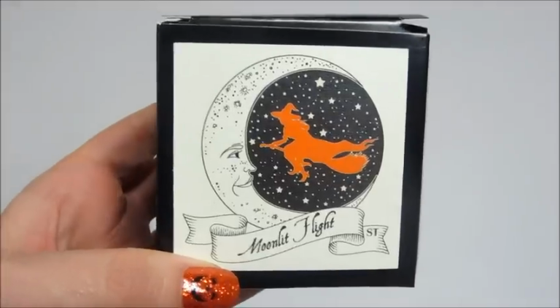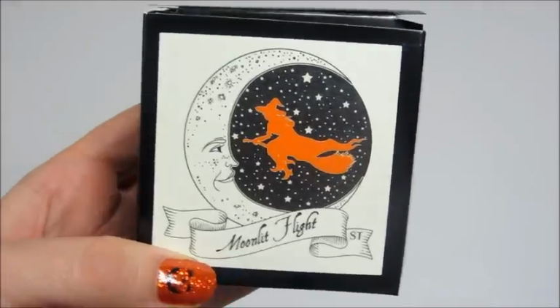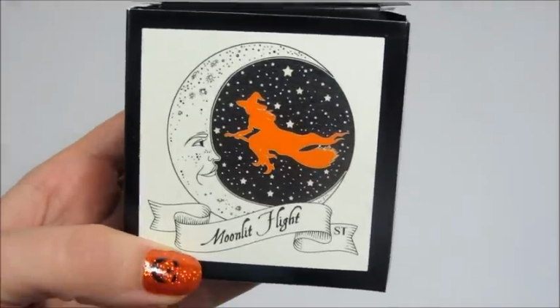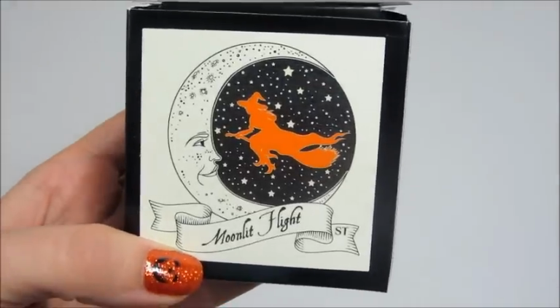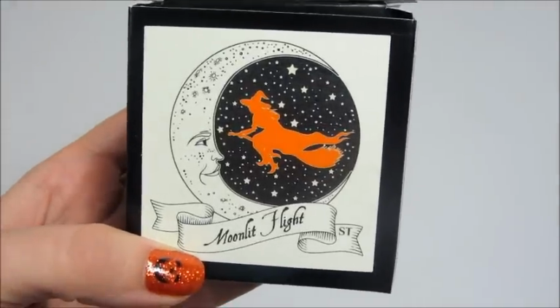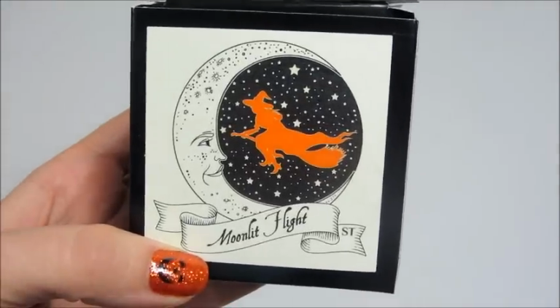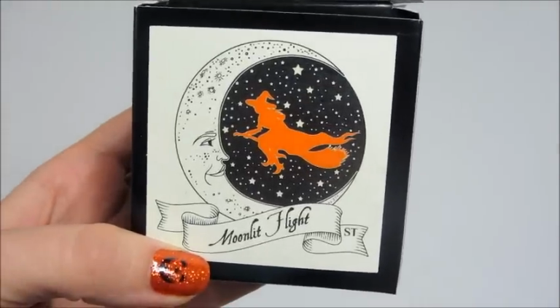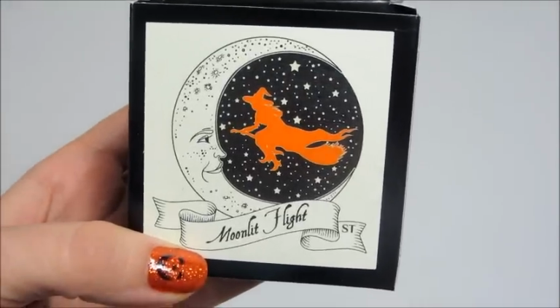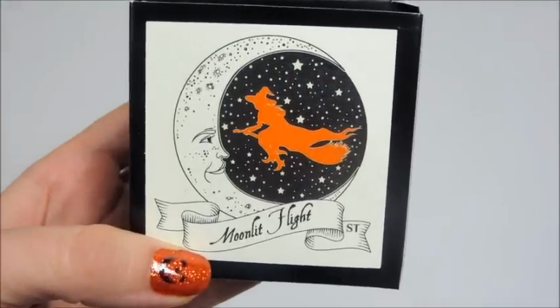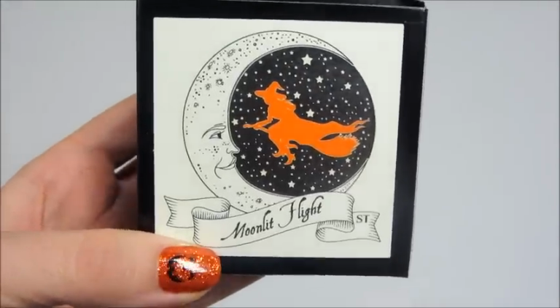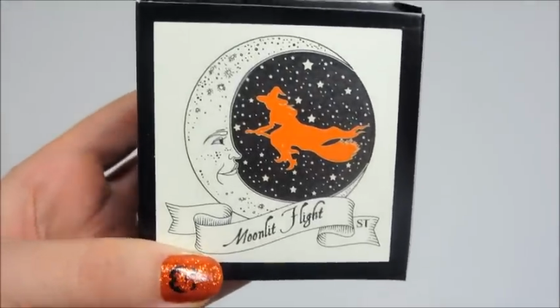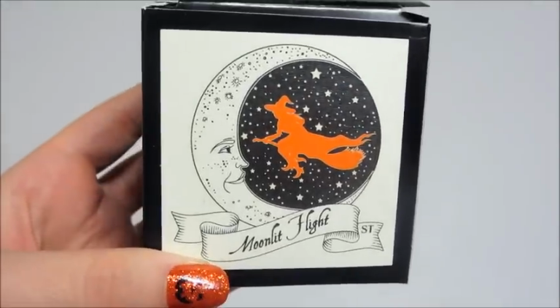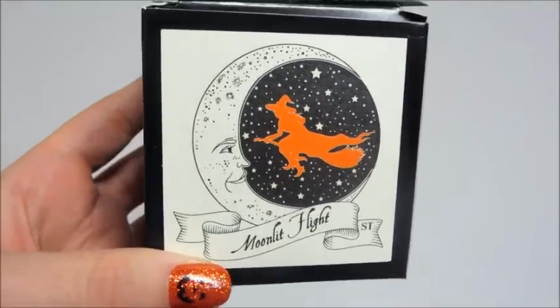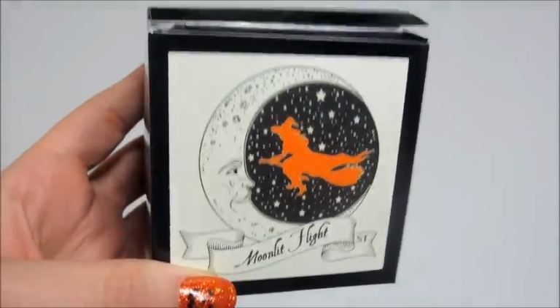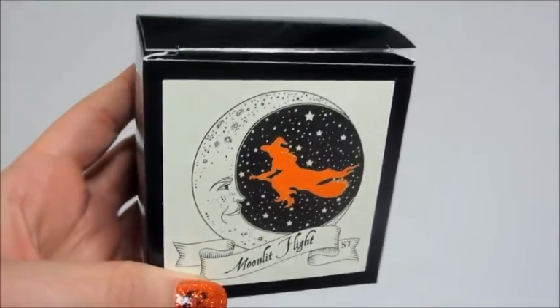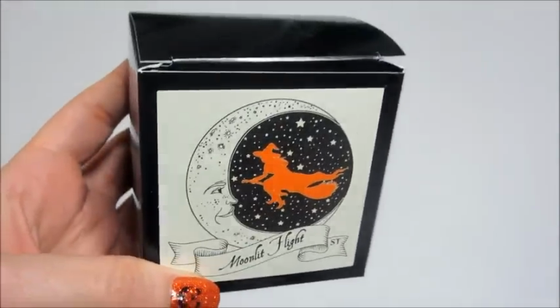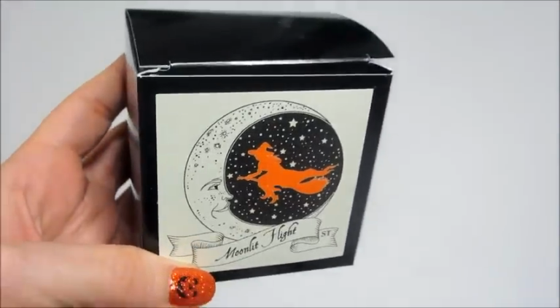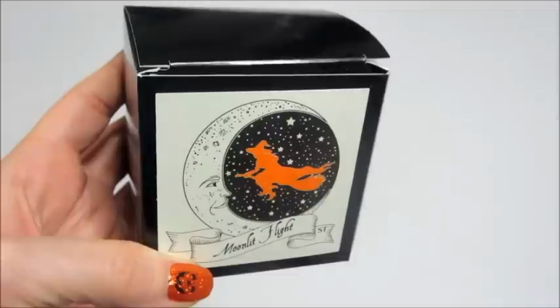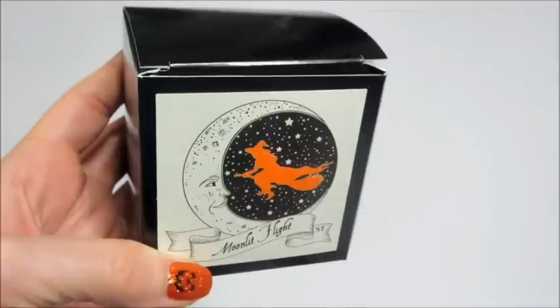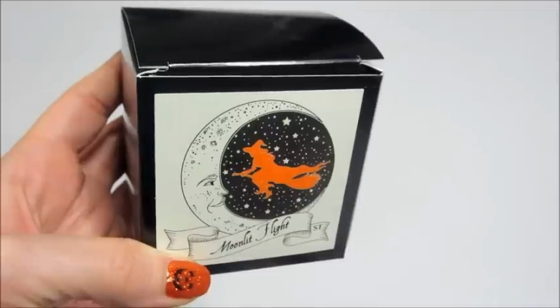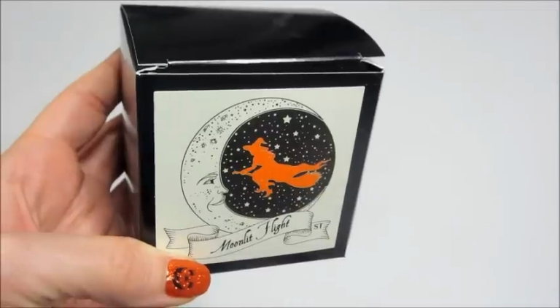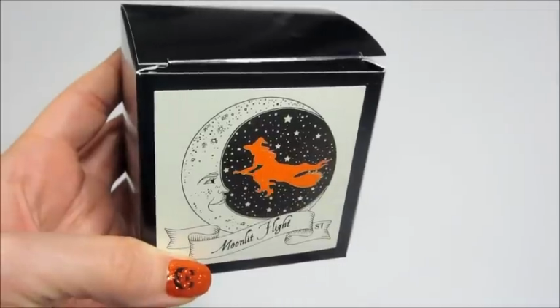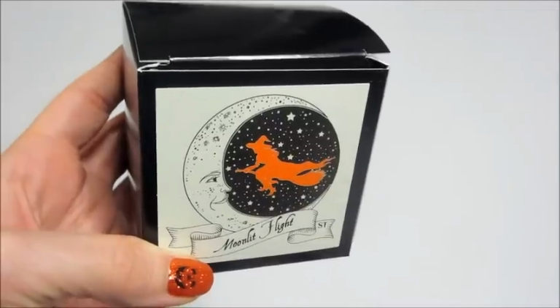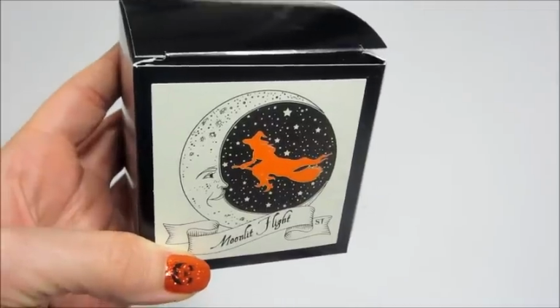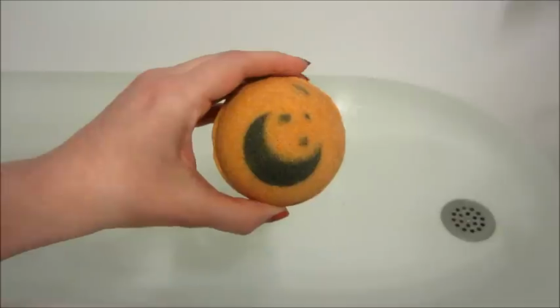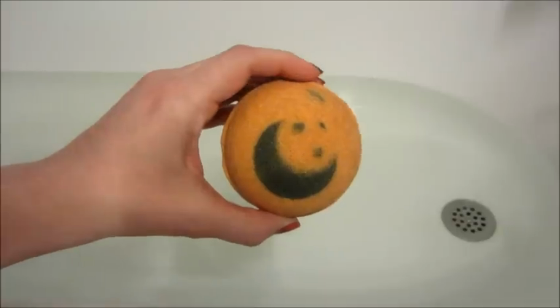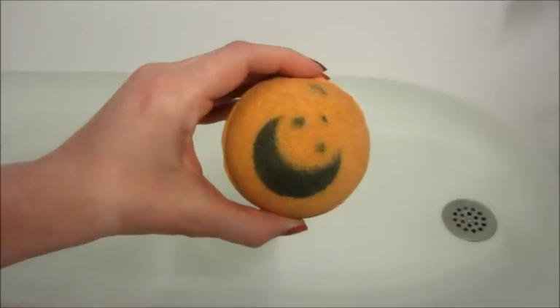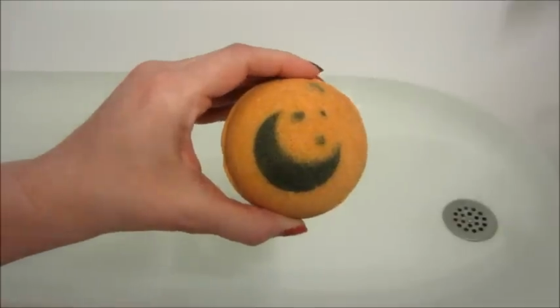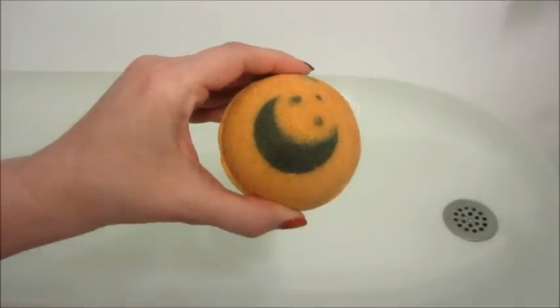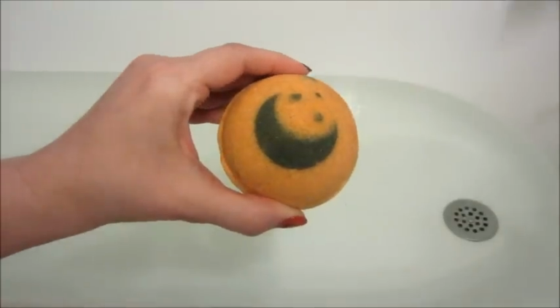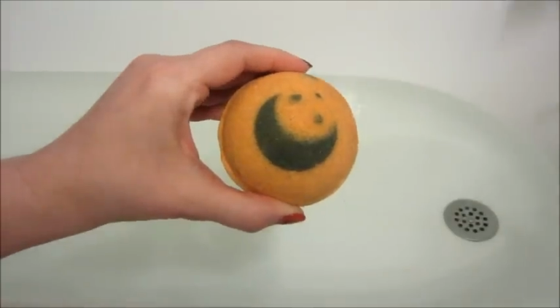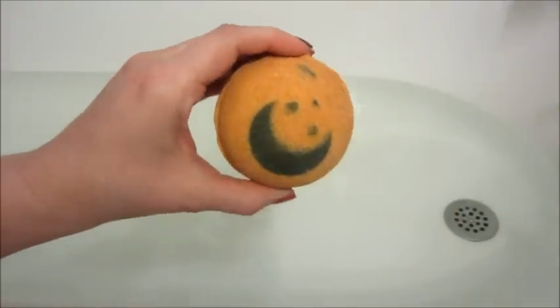Hi guys, welcome back to my channel. Today I have a ring reveal from Scented Treasures and this is their Moonlit Flight Bath Bomb.